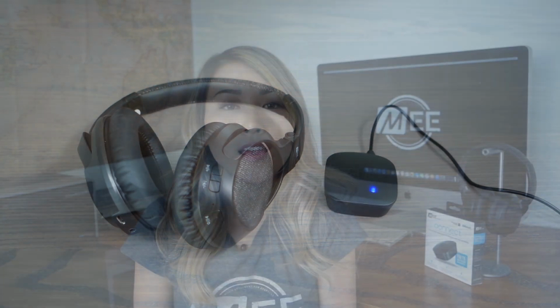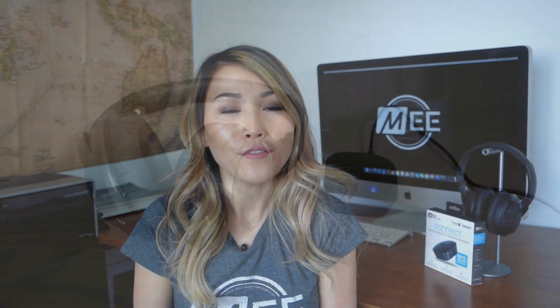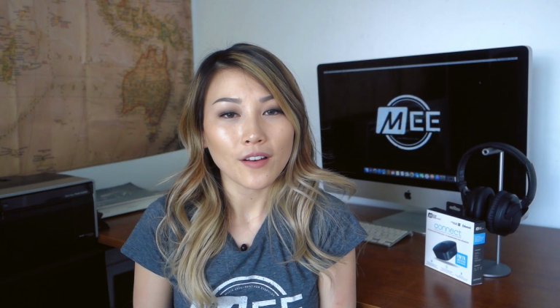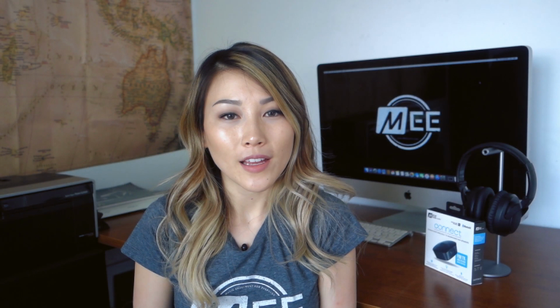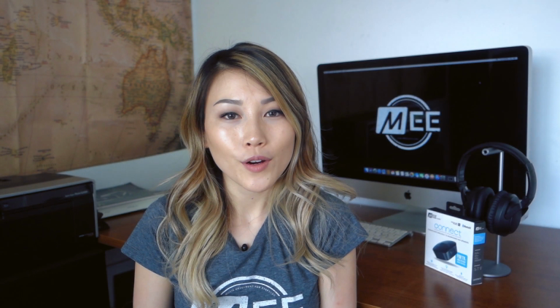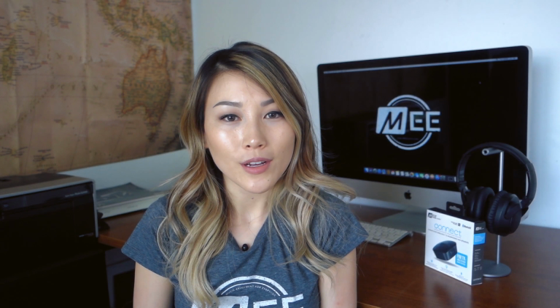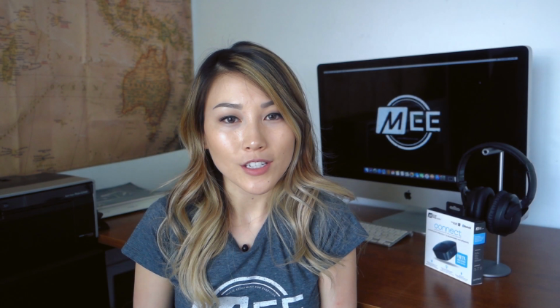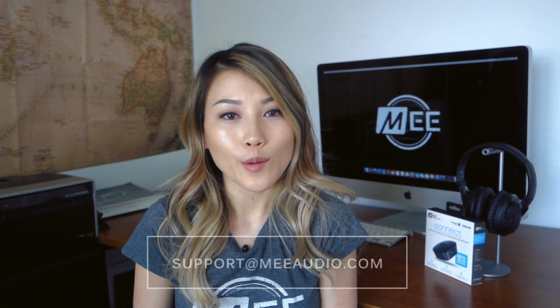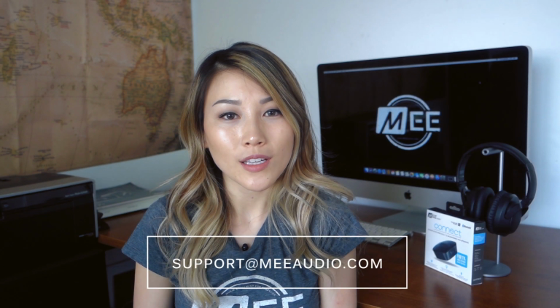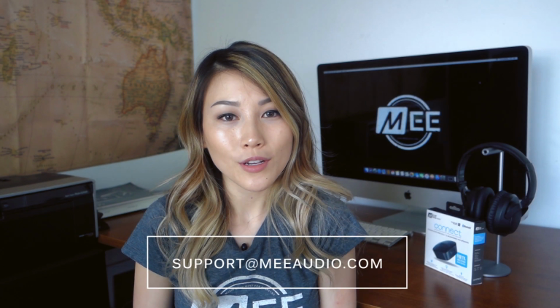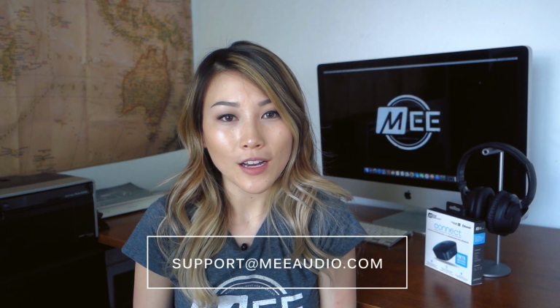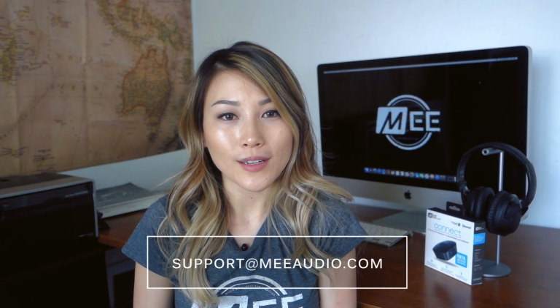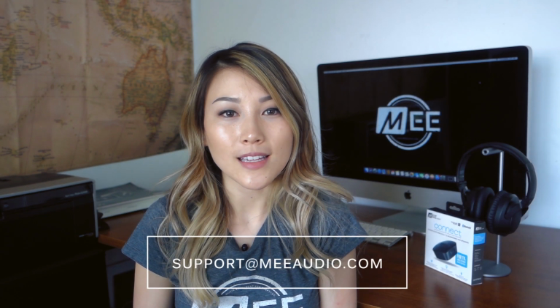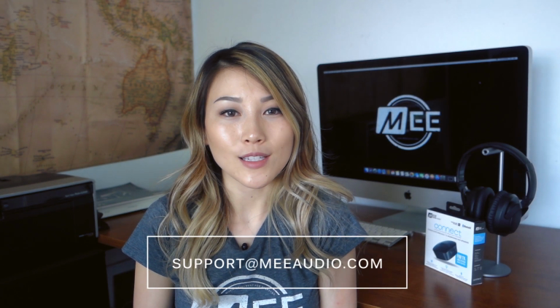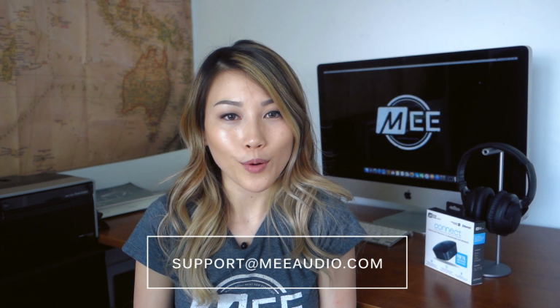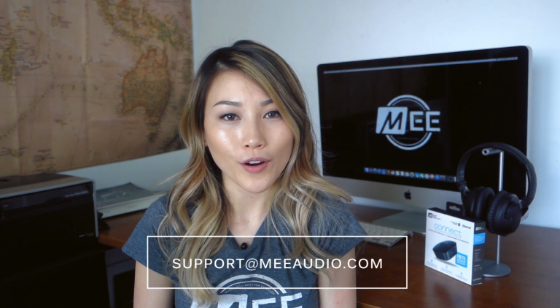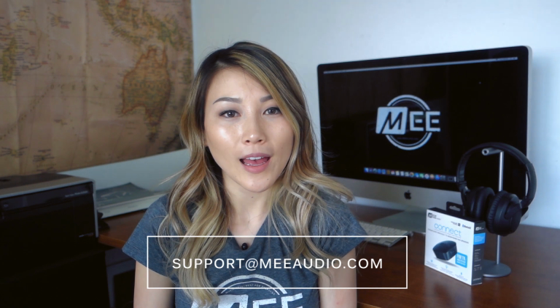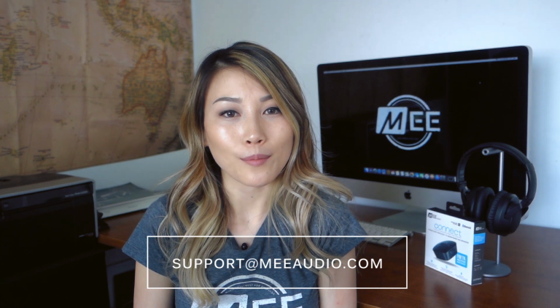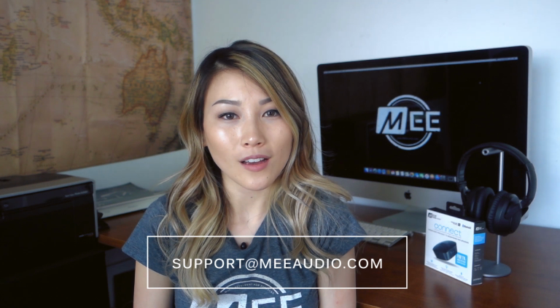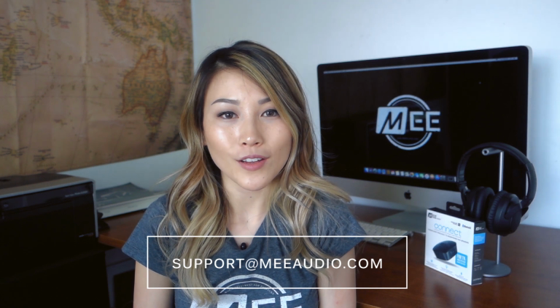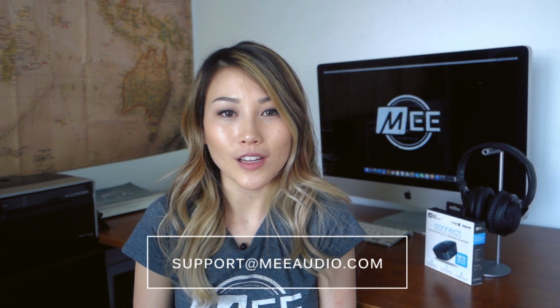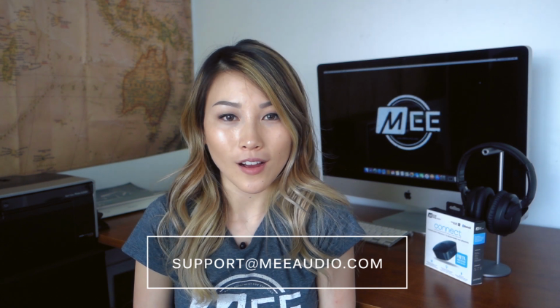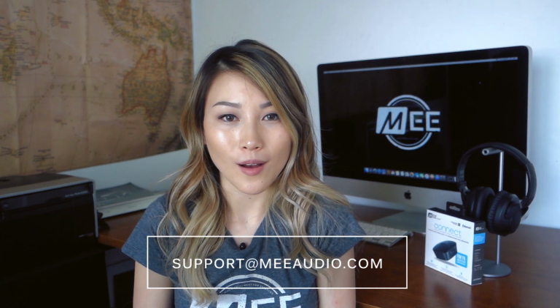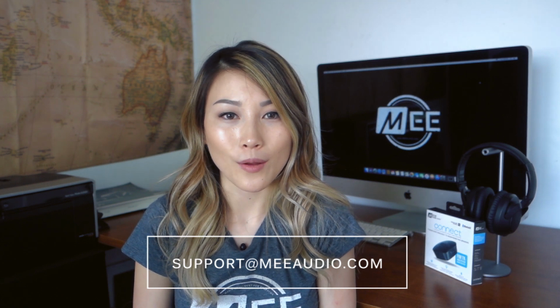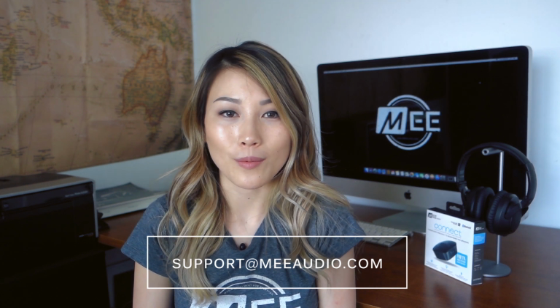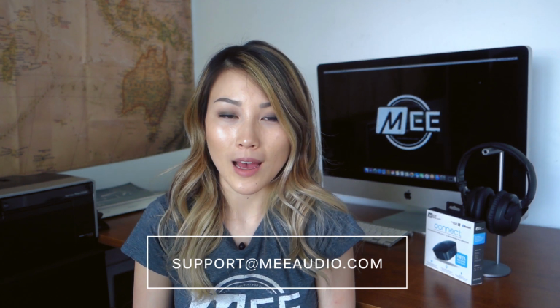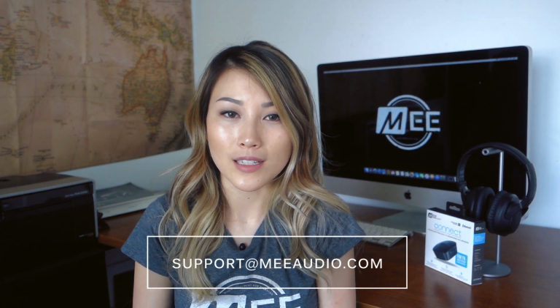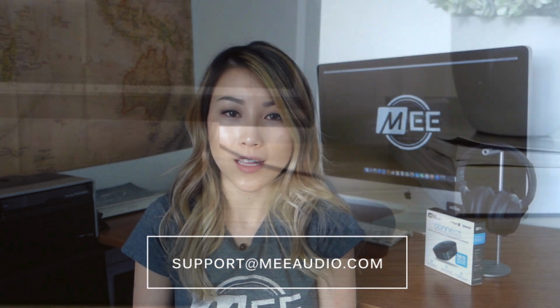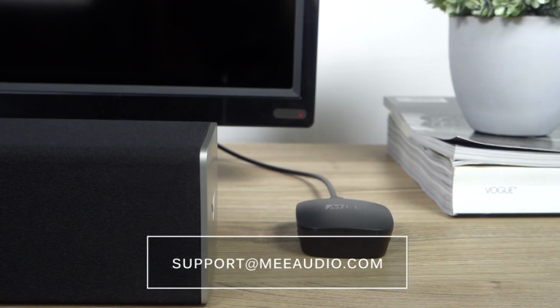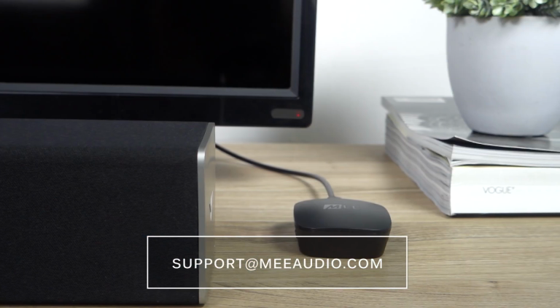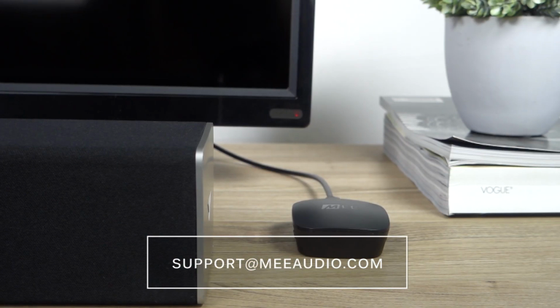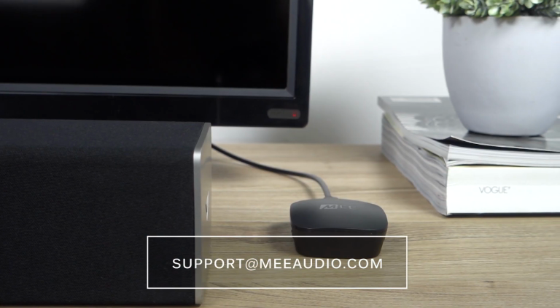If you have any more questions, please reach out to us at support@meaudio.com and we'd be happy to get those answered for you.